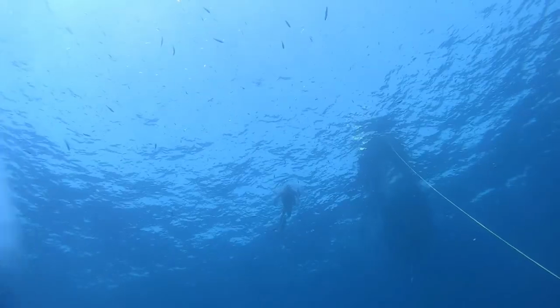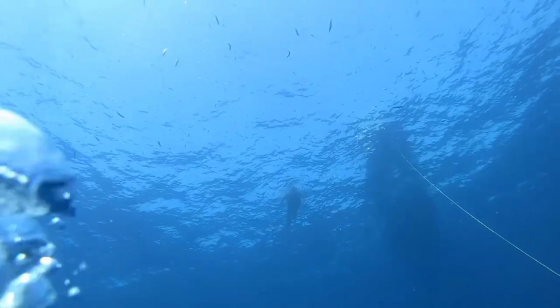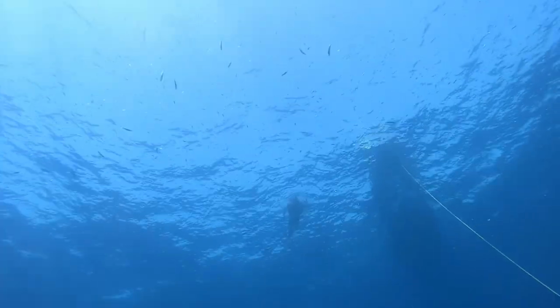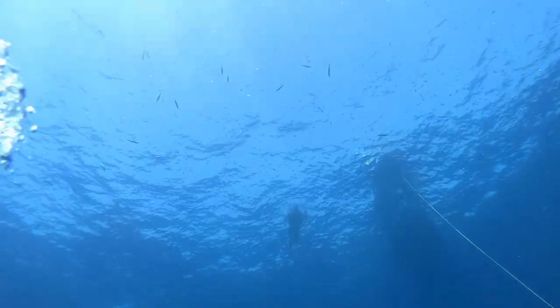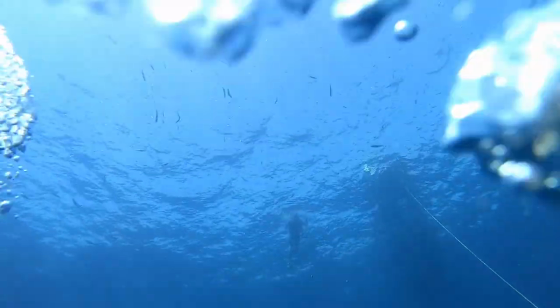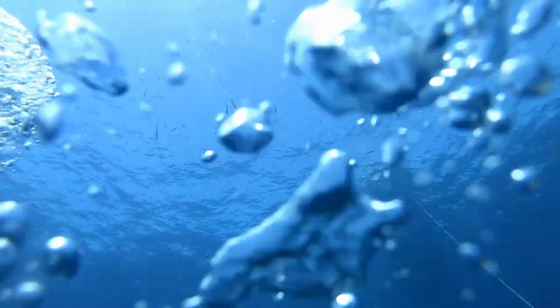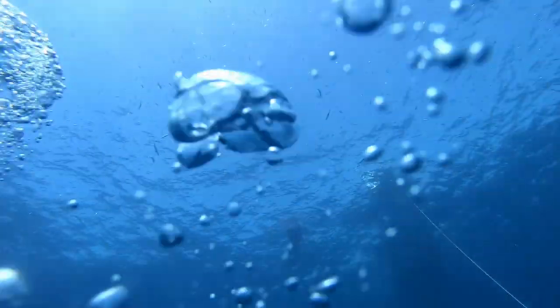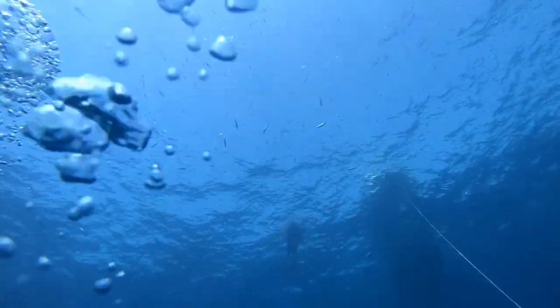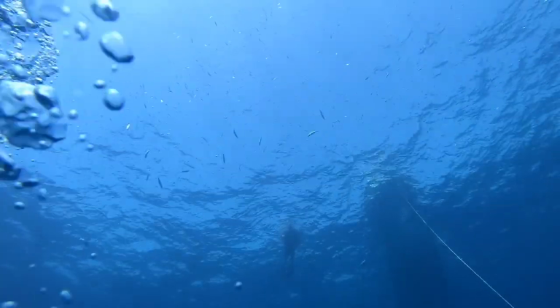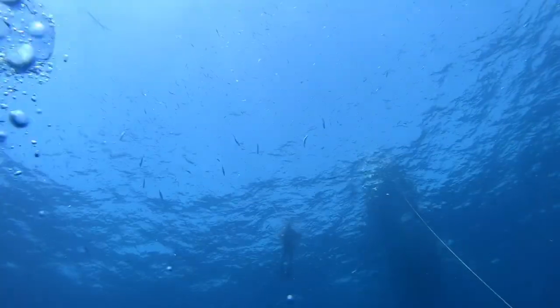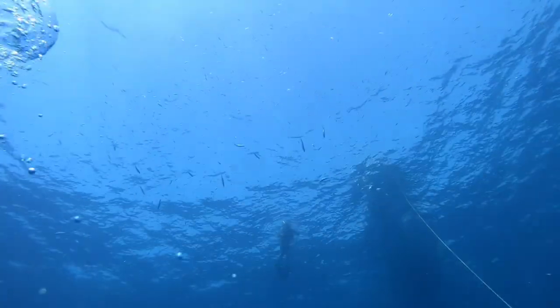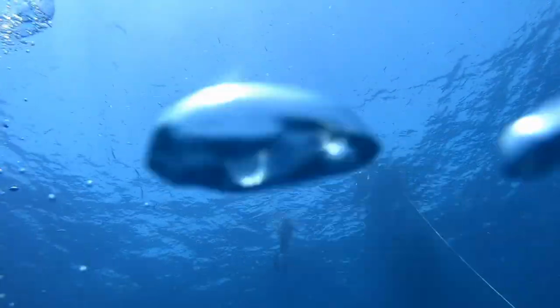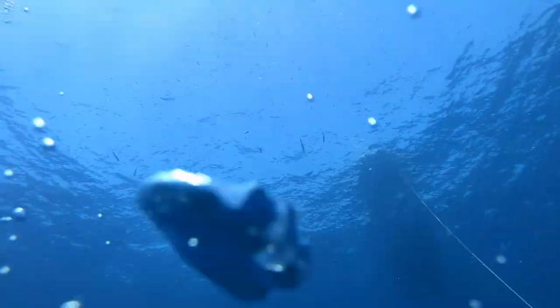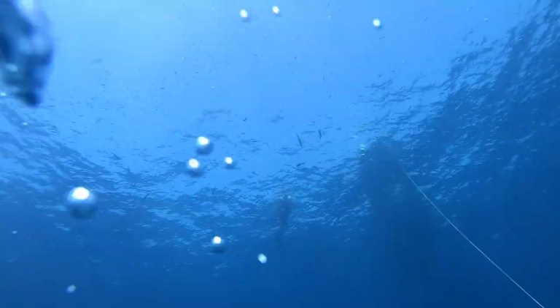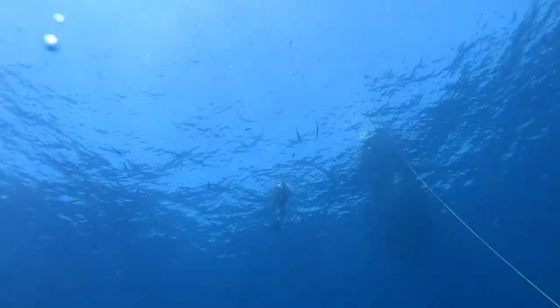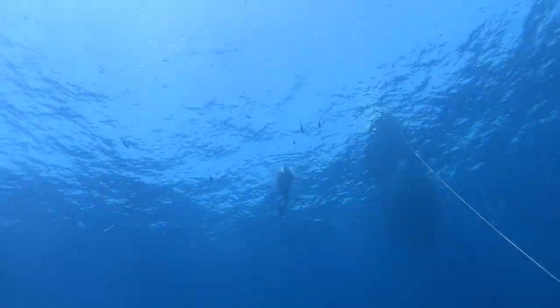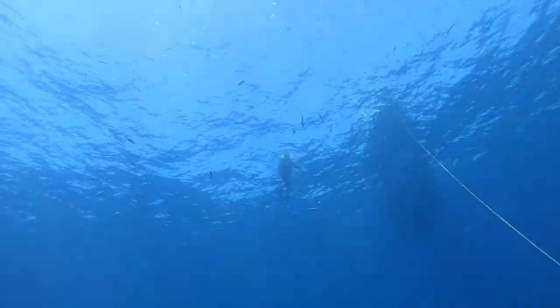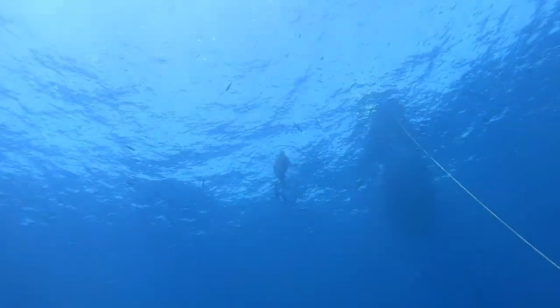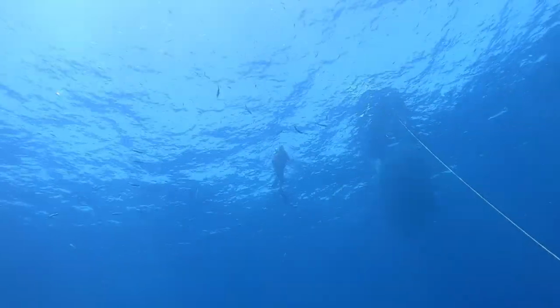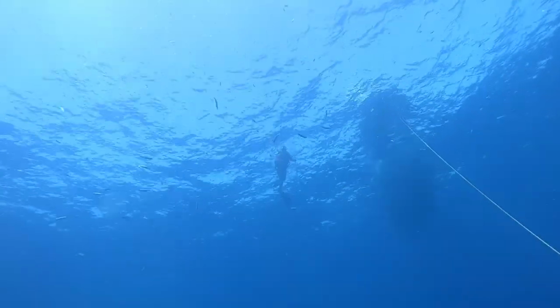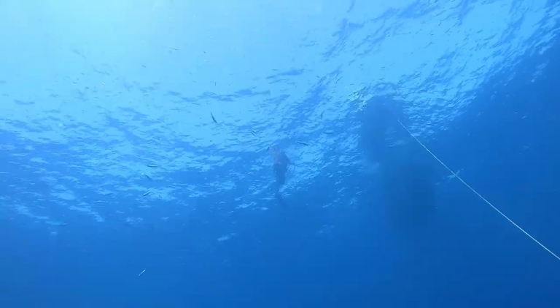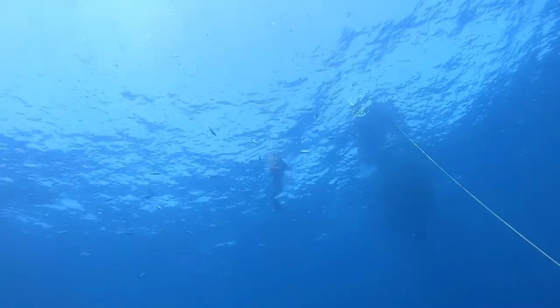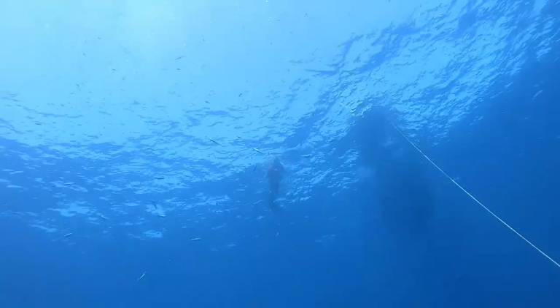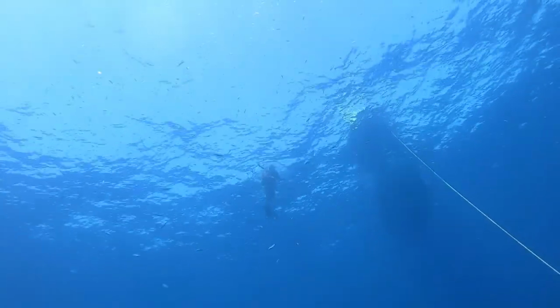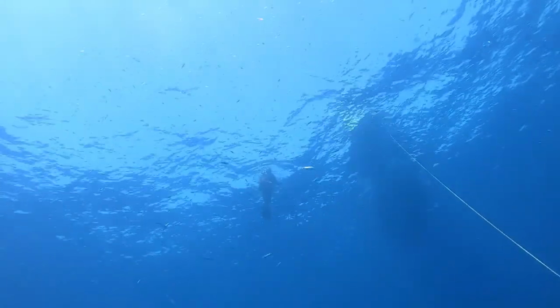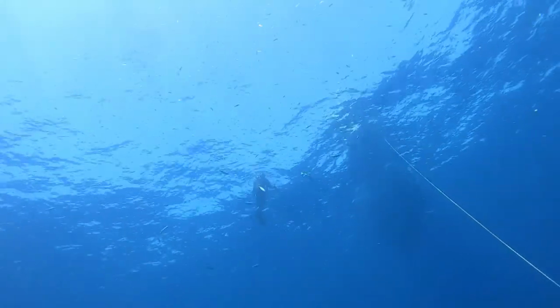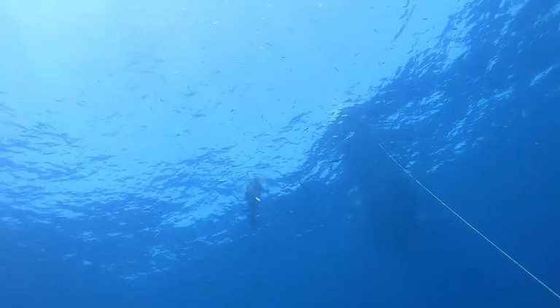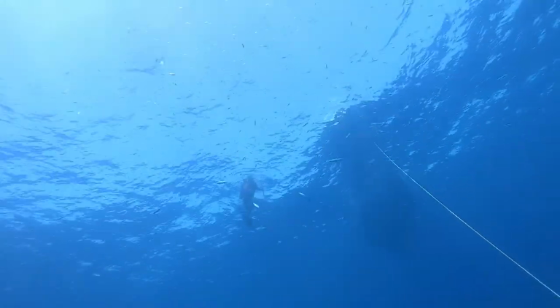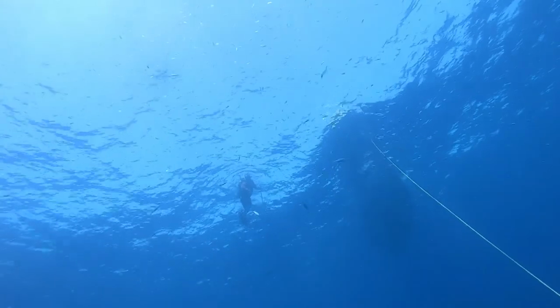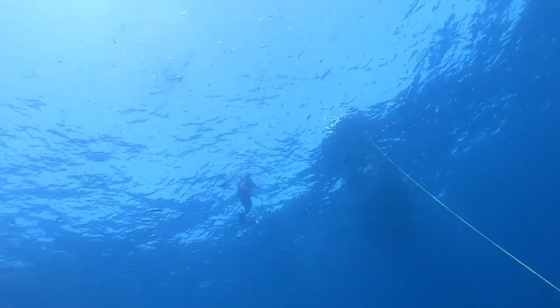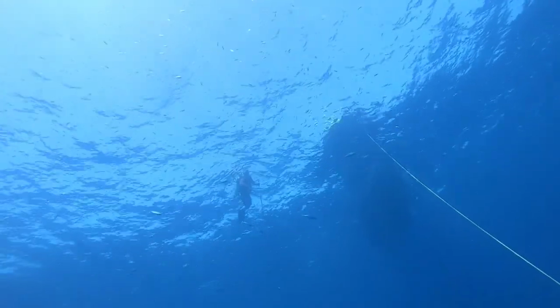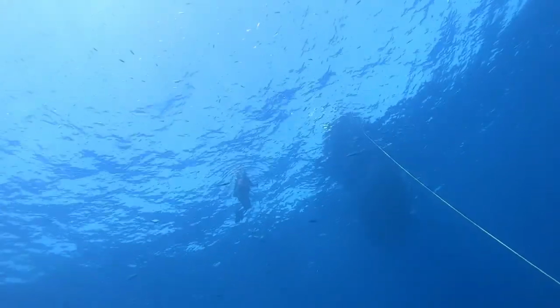During the dive I spotted a few mangrove snapper. I figured it would be a good time to head back up to the boat and get my spear gun.